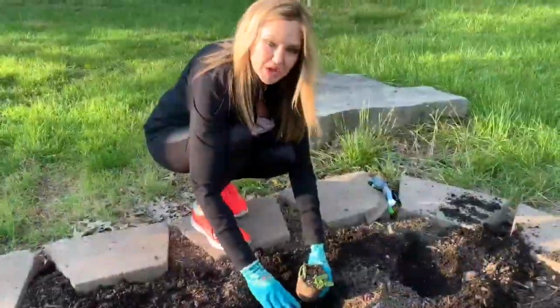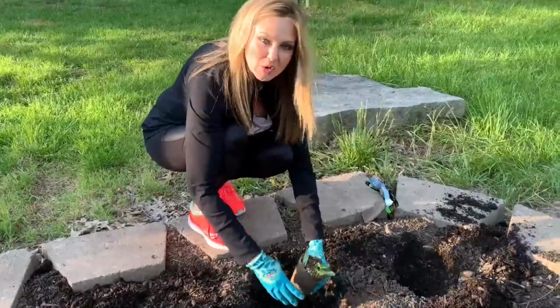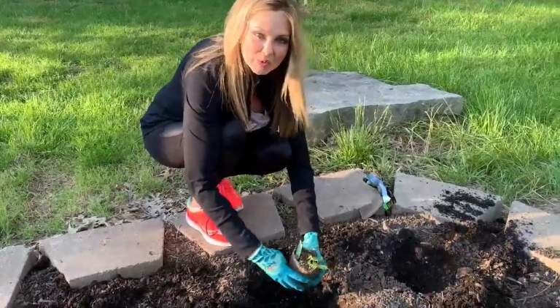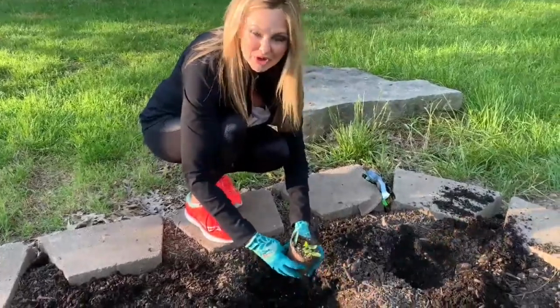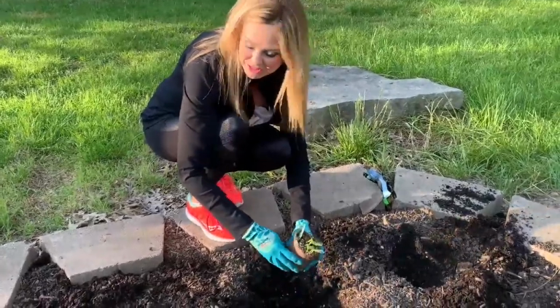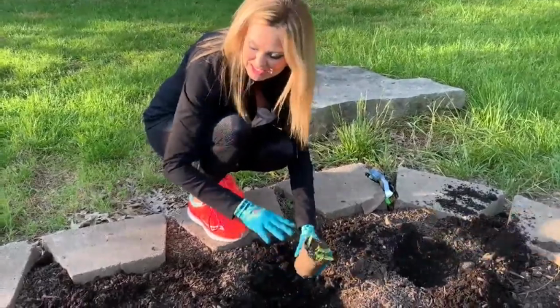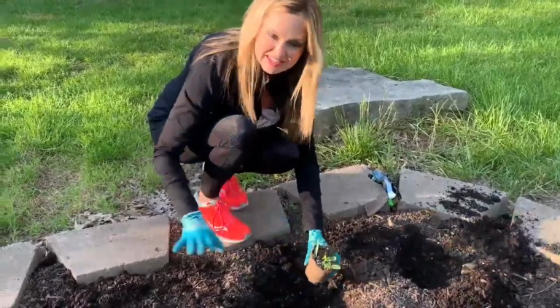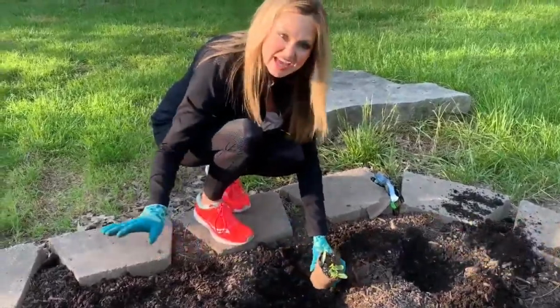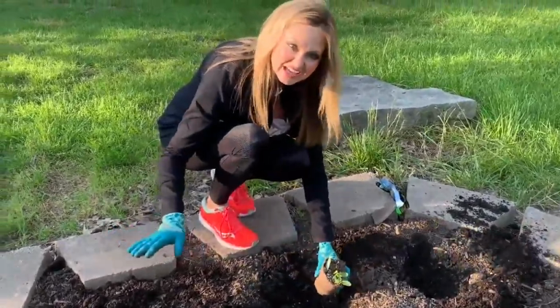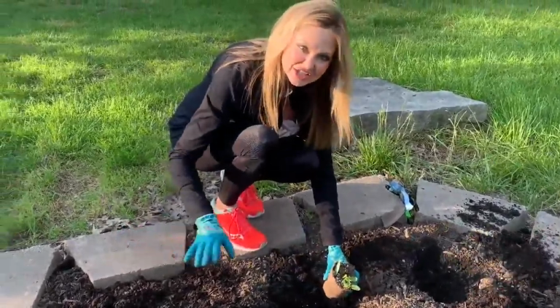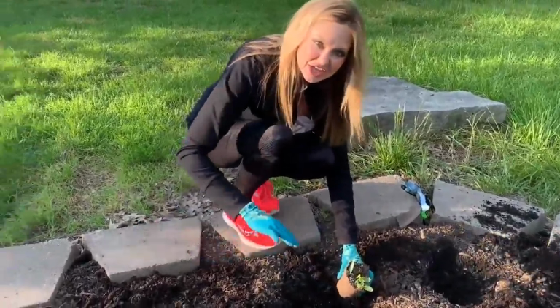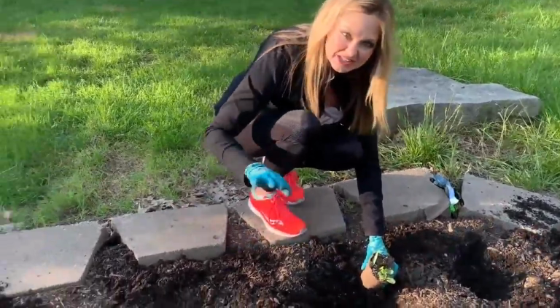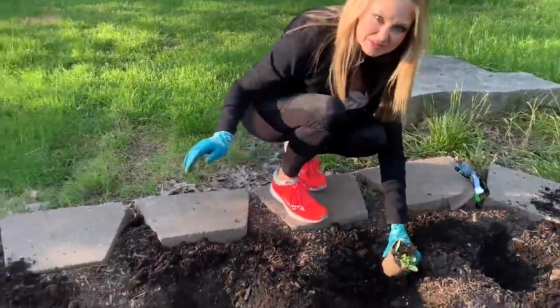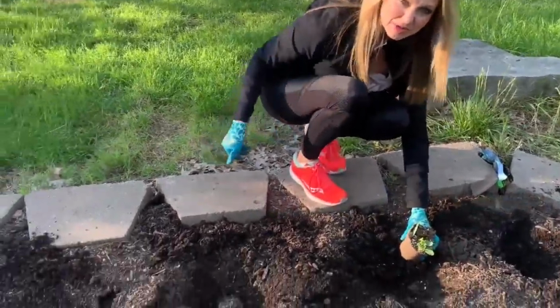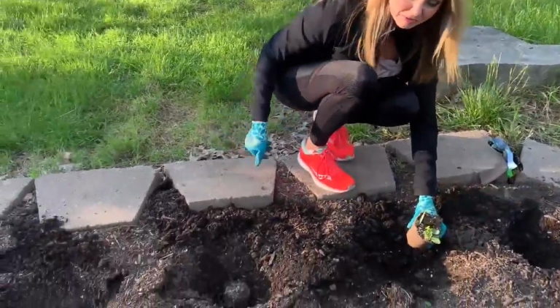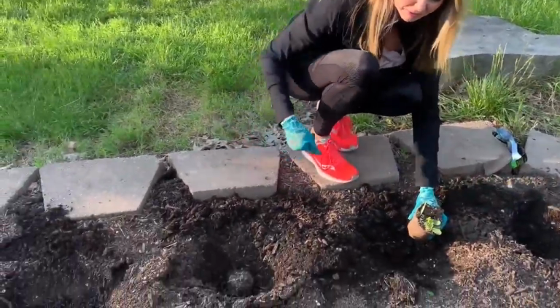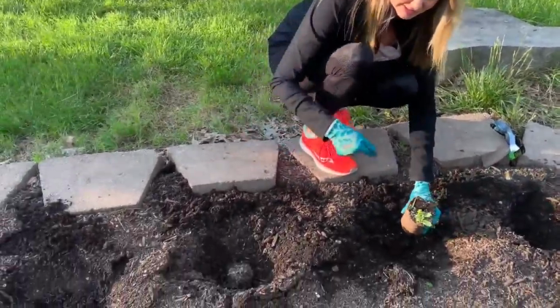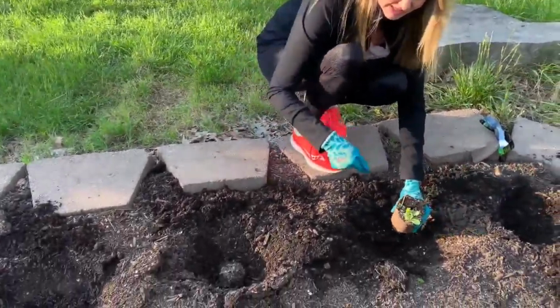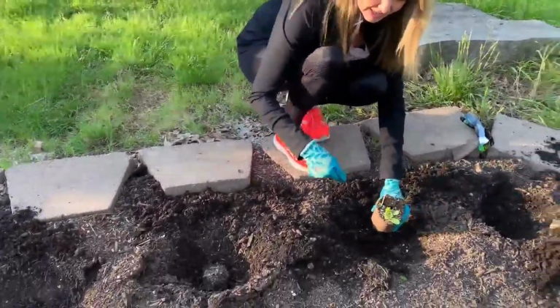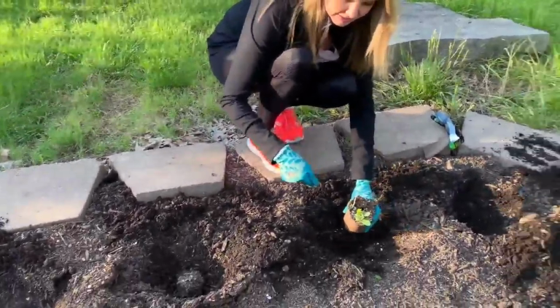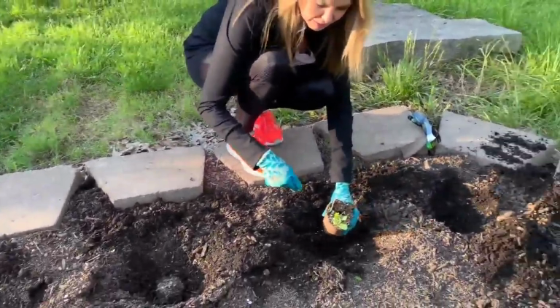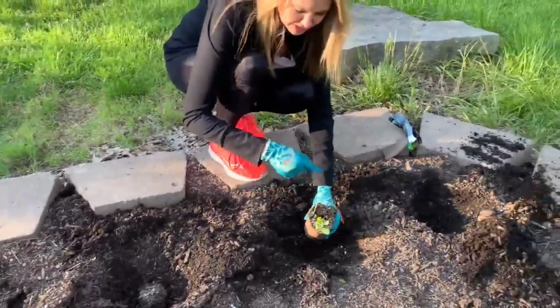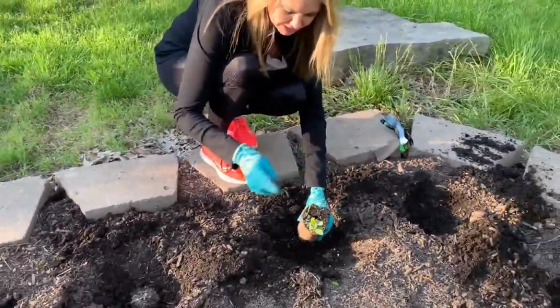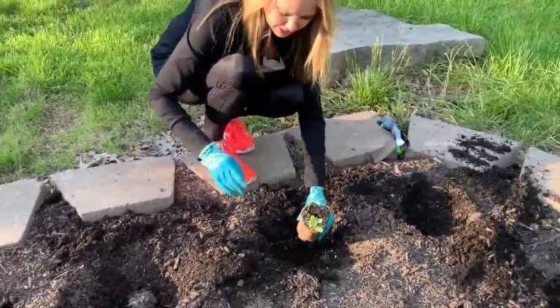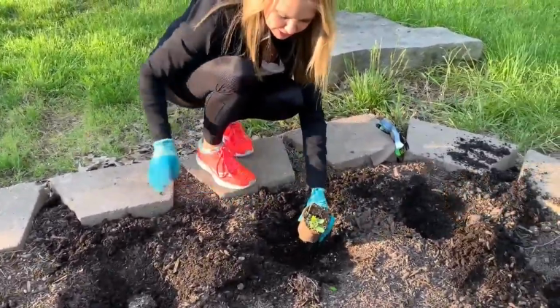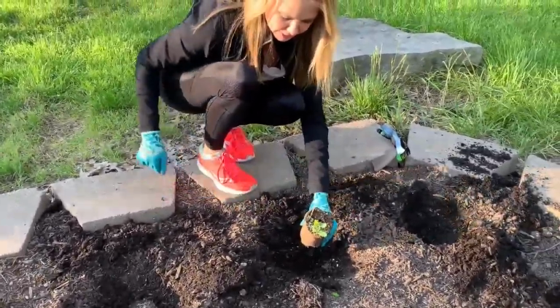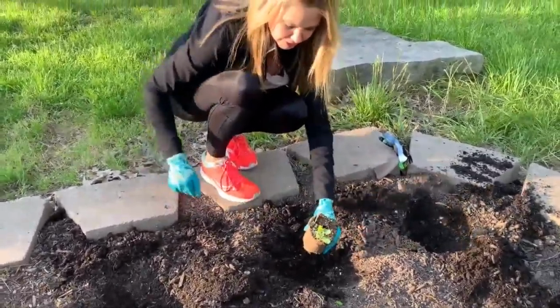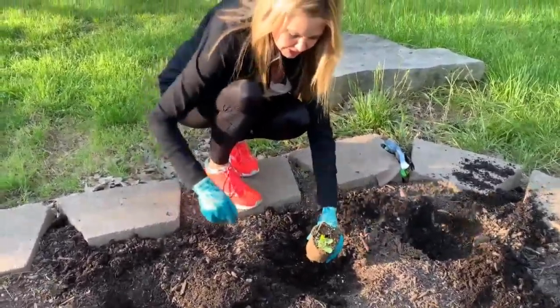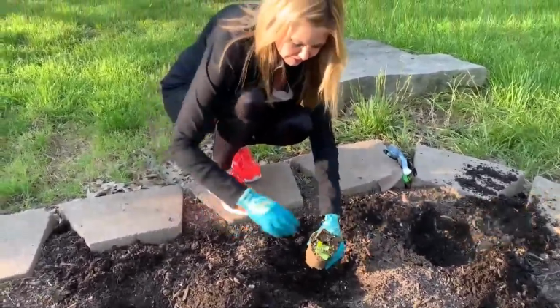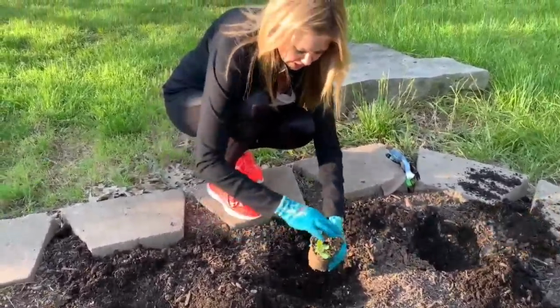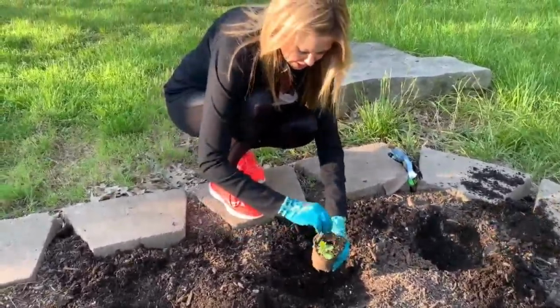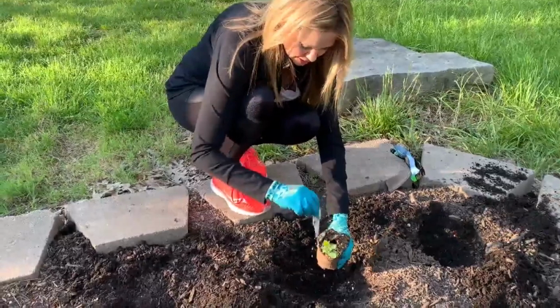We're putting things on the edge that can spill over. This is cantaloupe because it'll kind of grow vine-like.